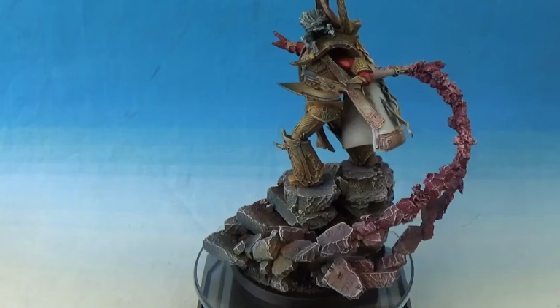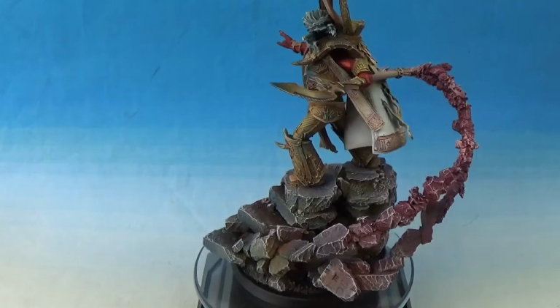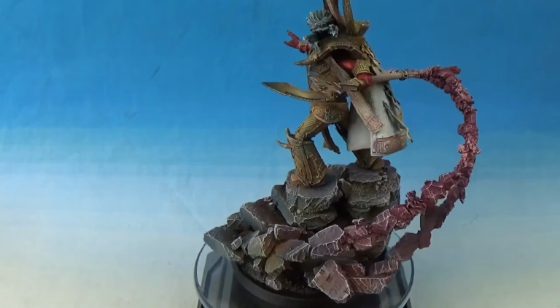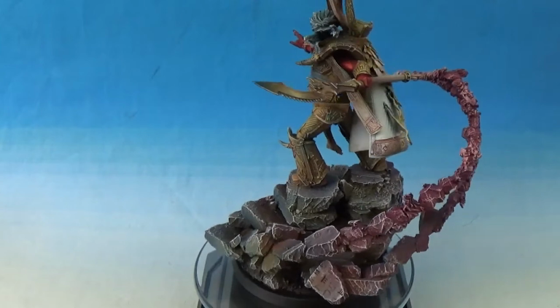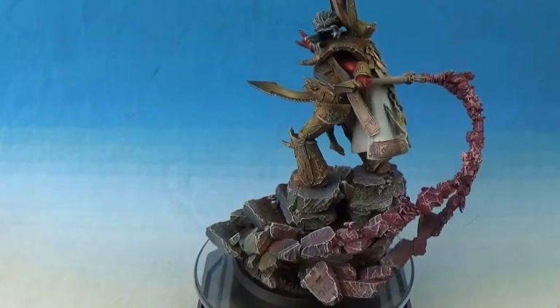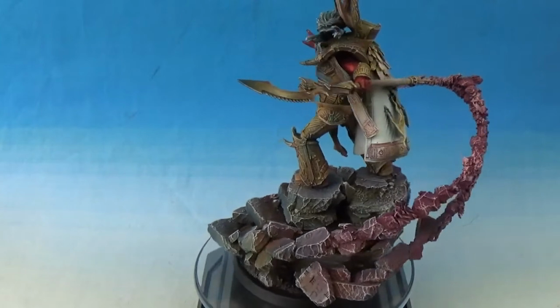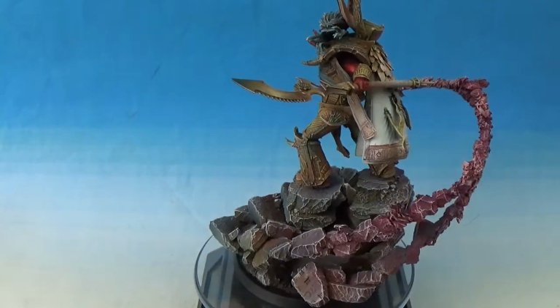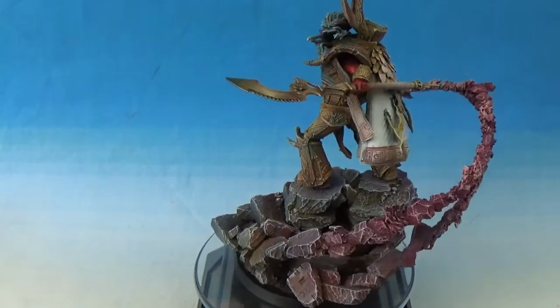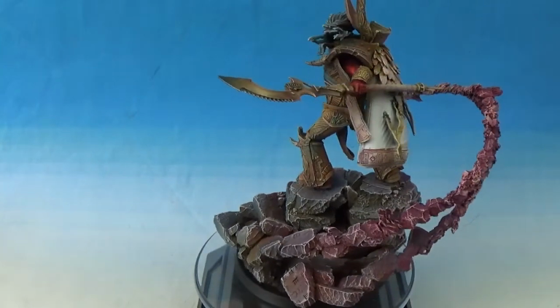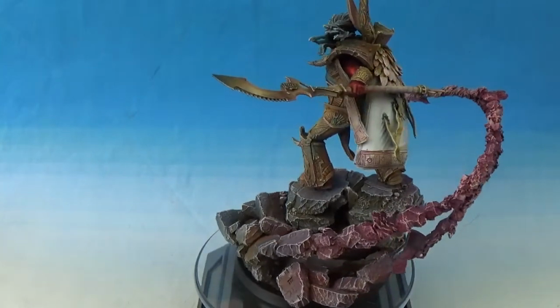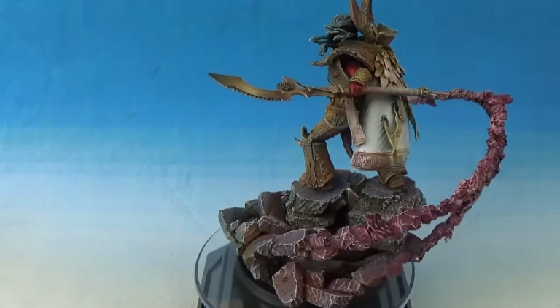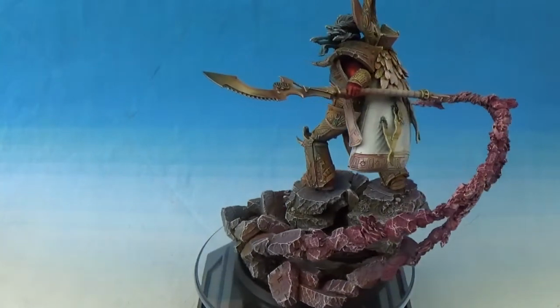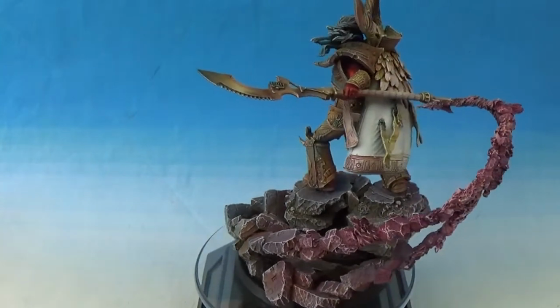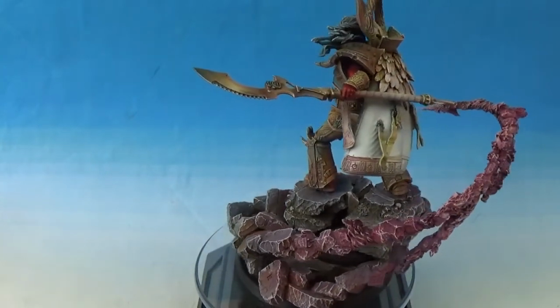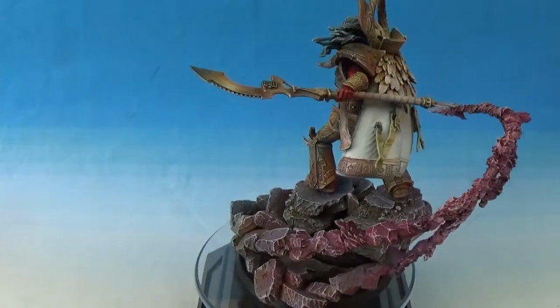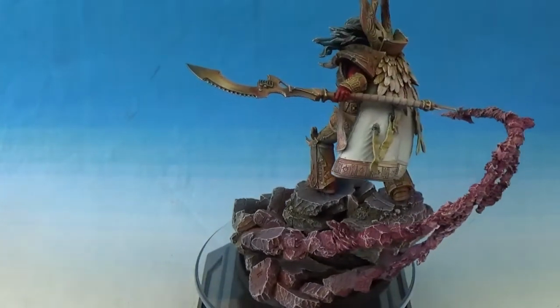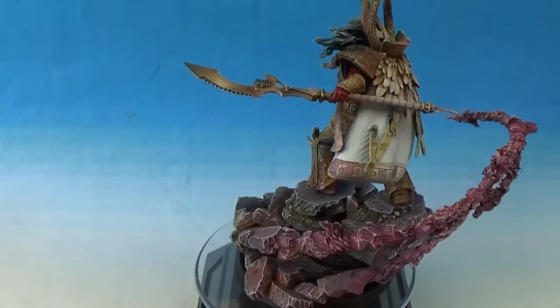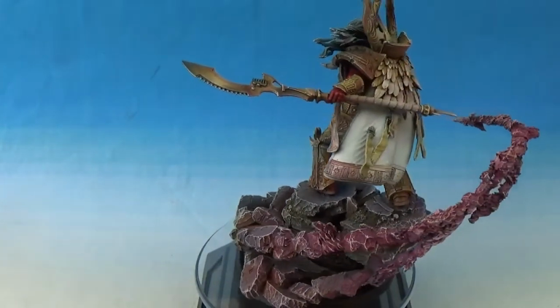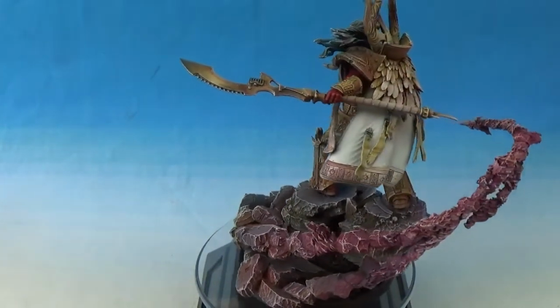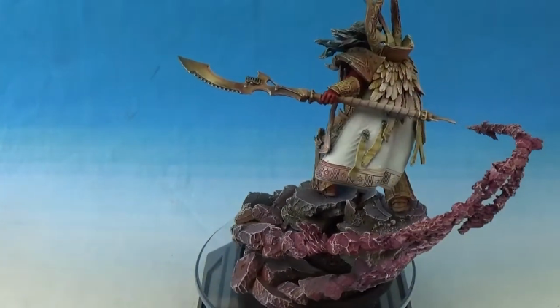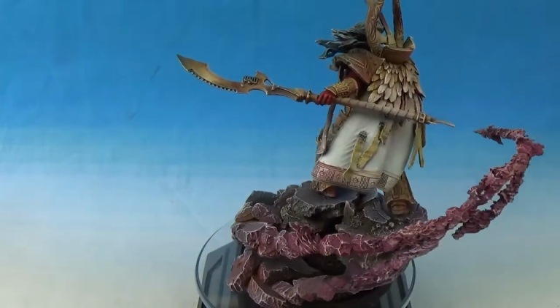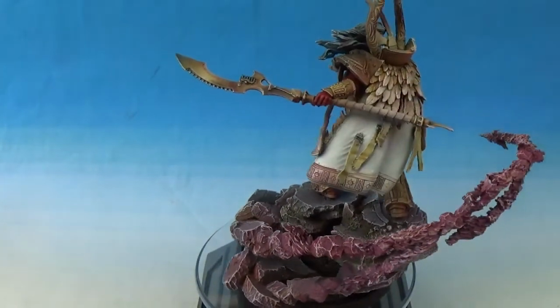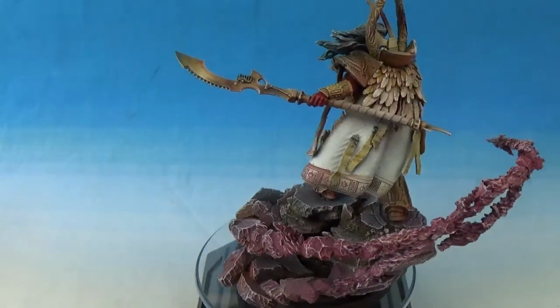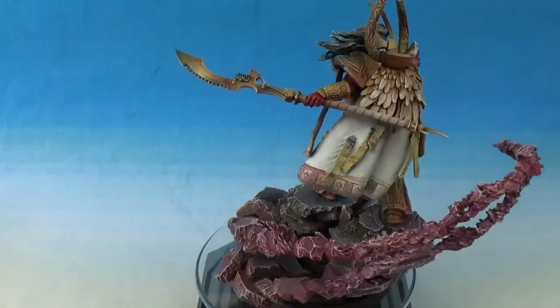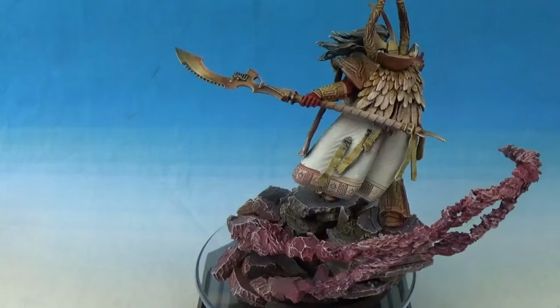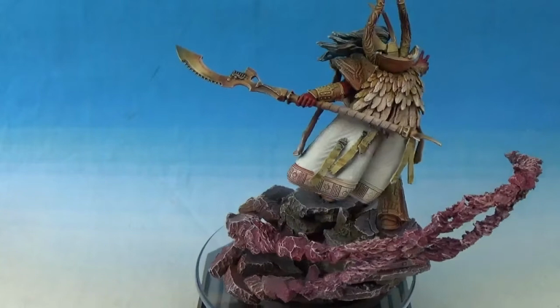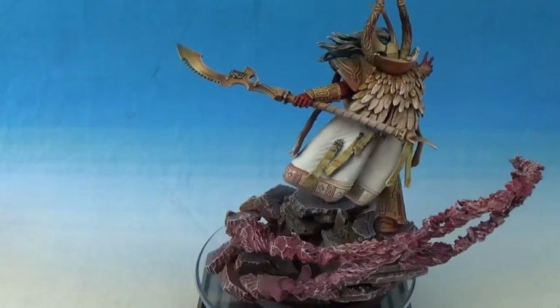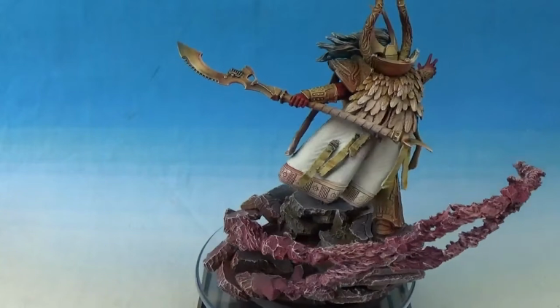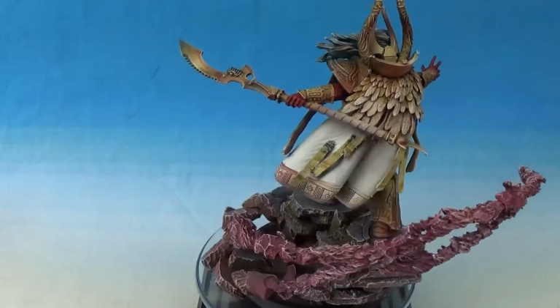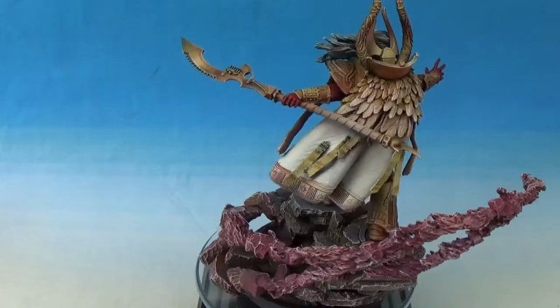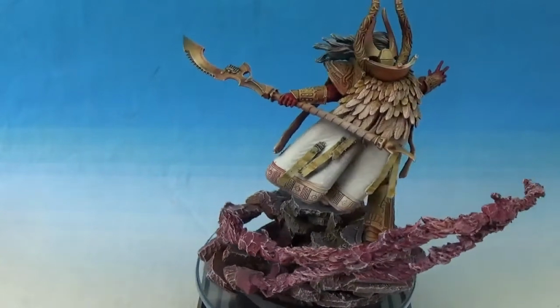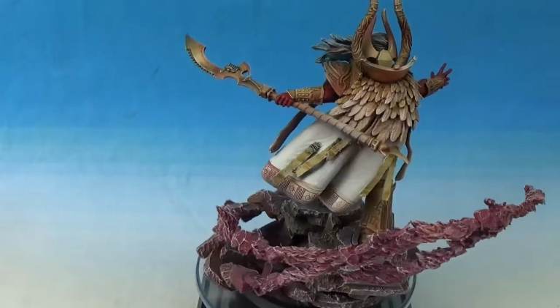I'm super pleased with all of them. It's a pleasure — it really is a pleasure to paint these.